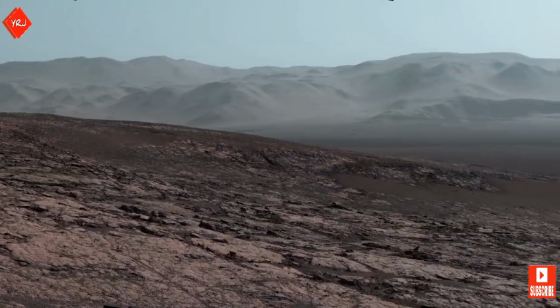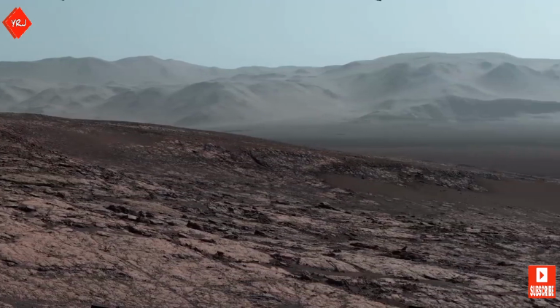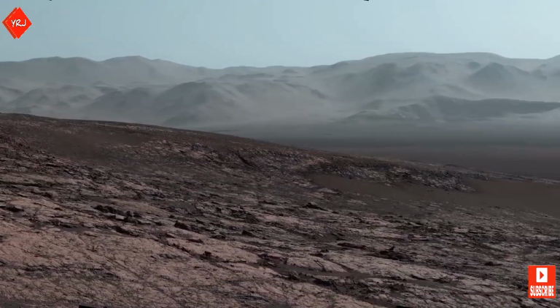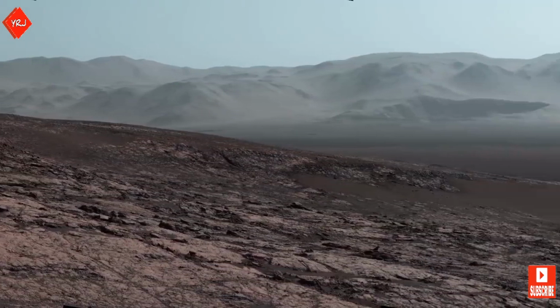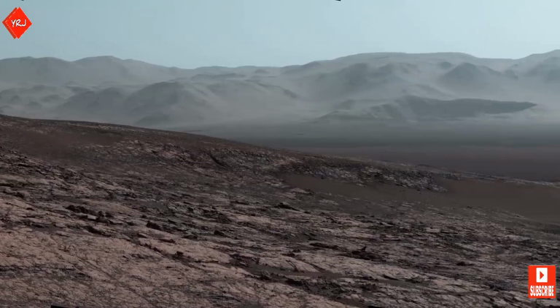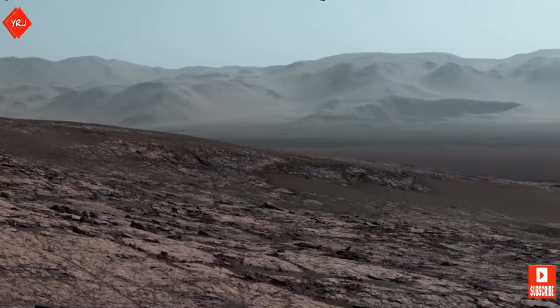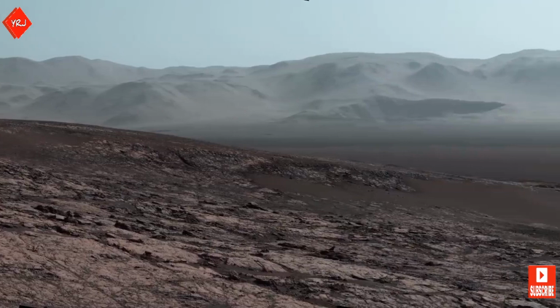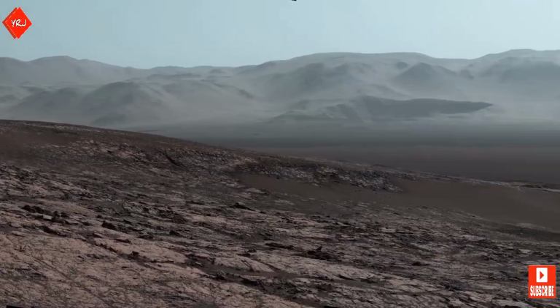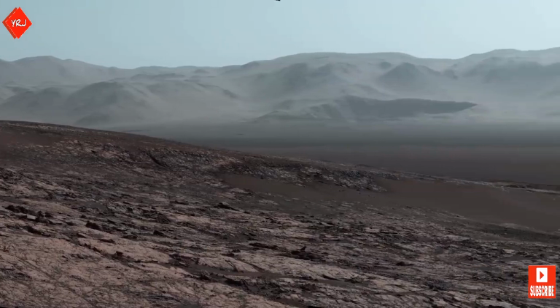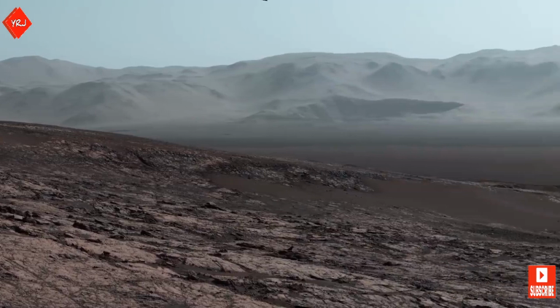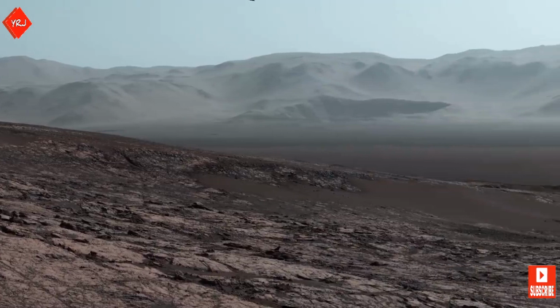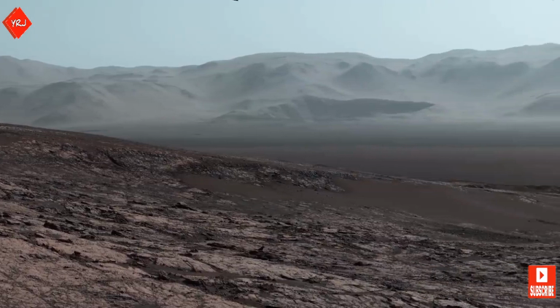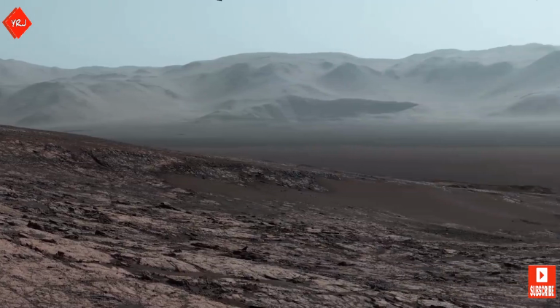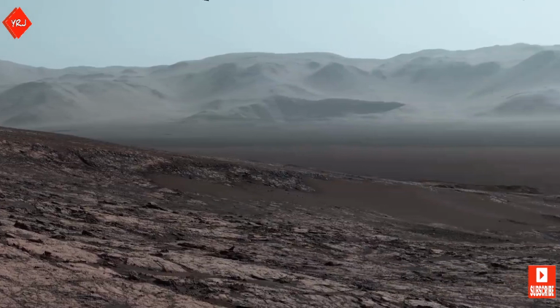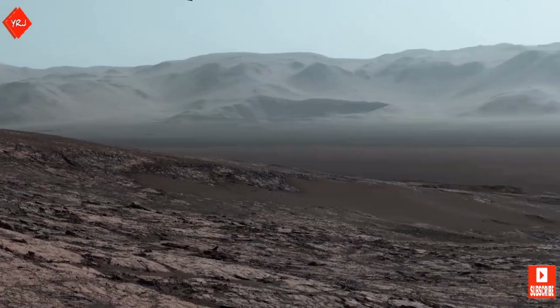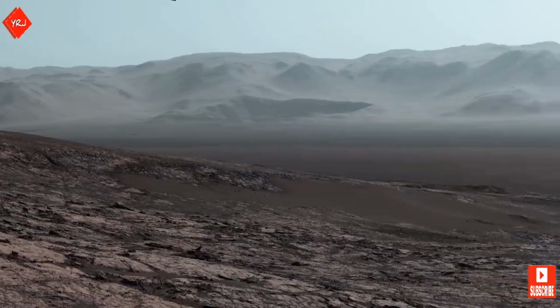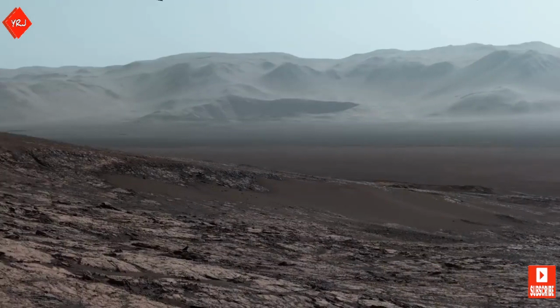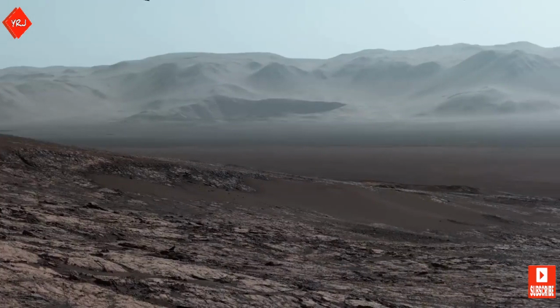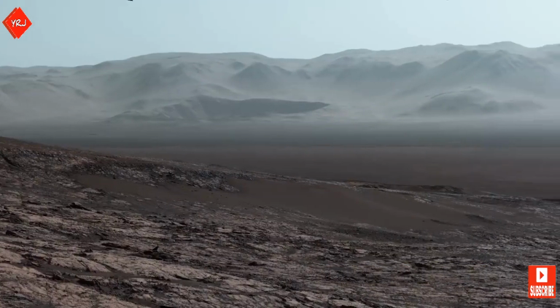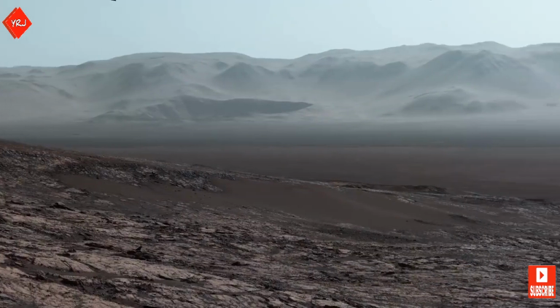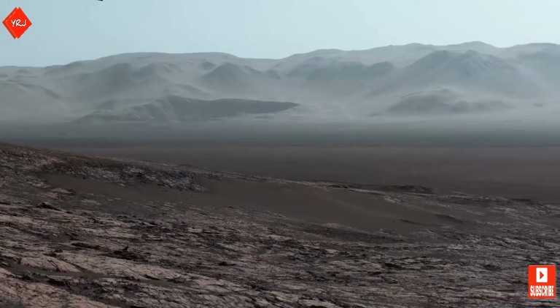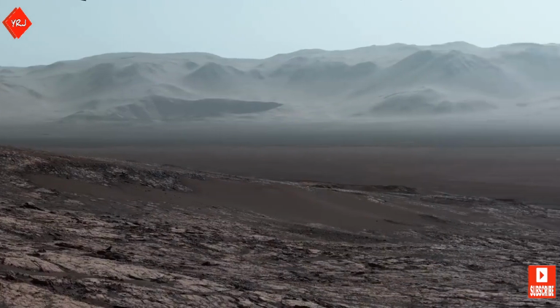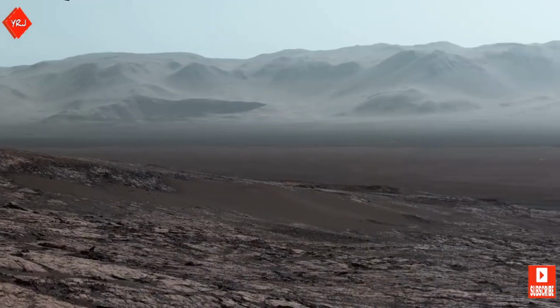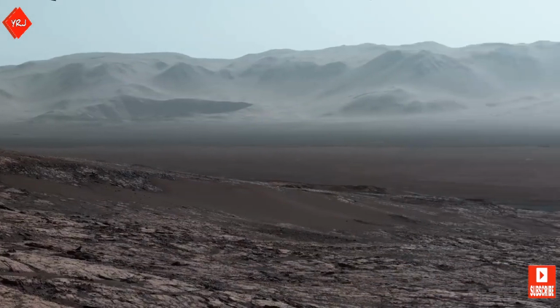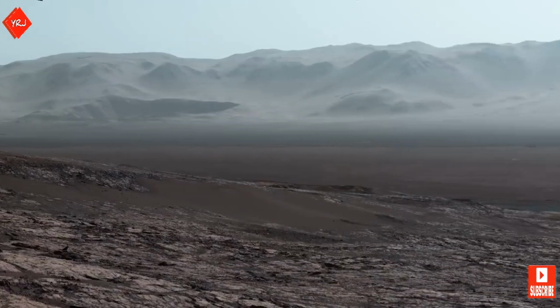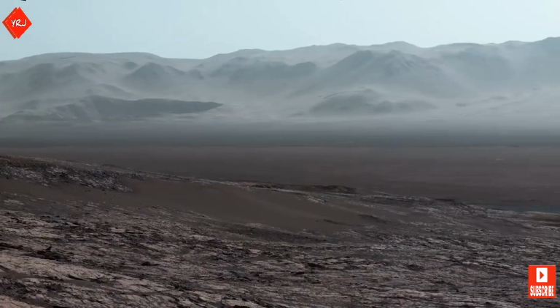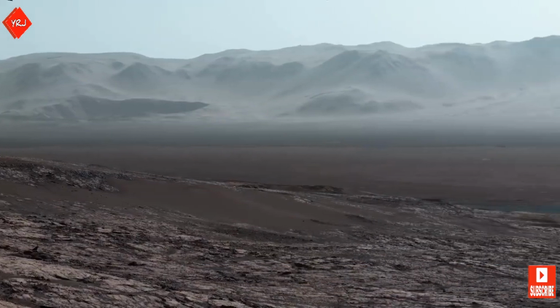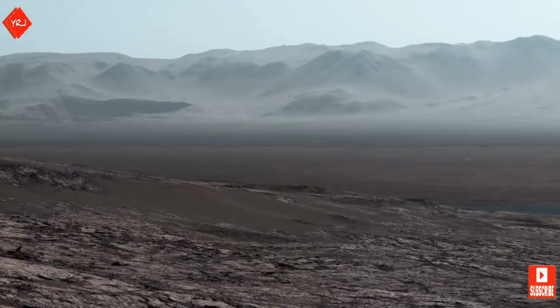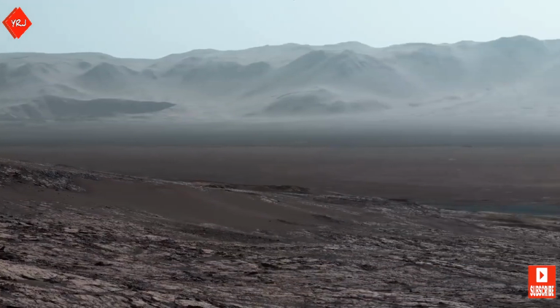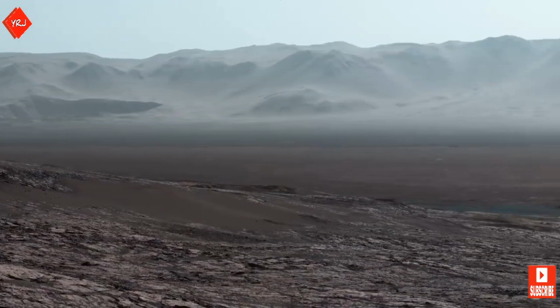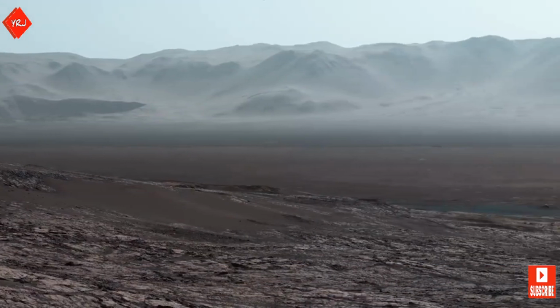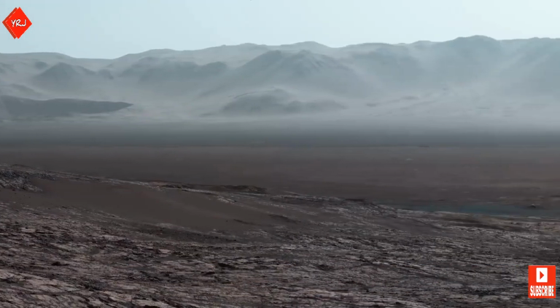In the distance is the northern rim of the Gale Crater, with Mount Sharp standing at five miles high behind Curiosity.